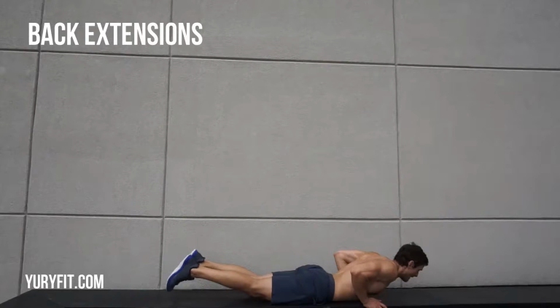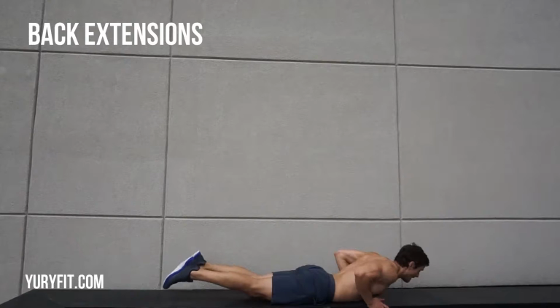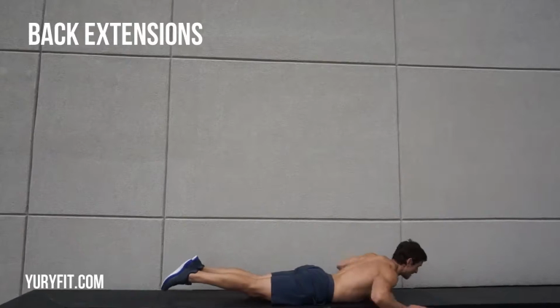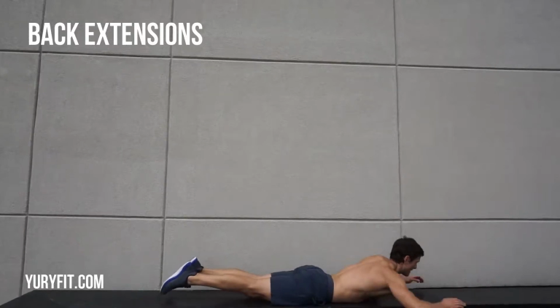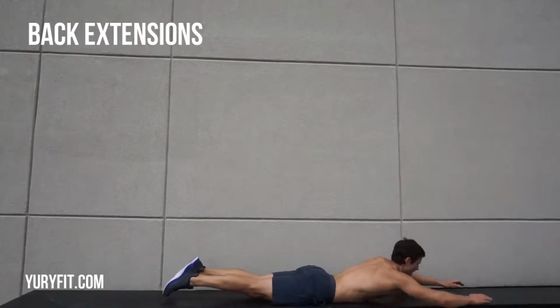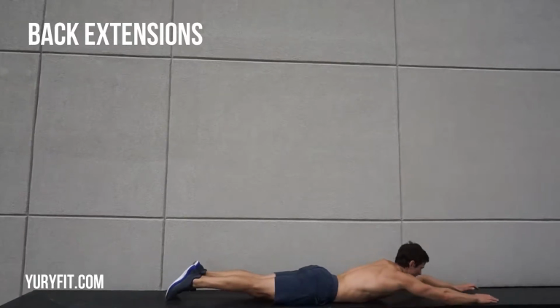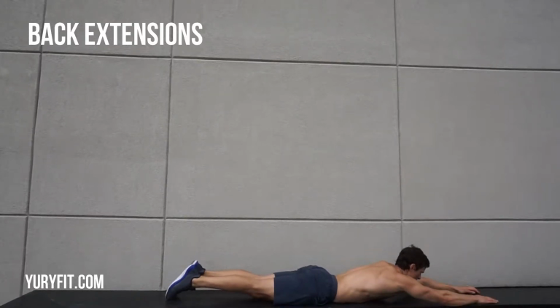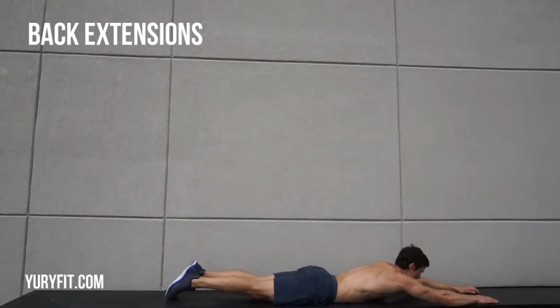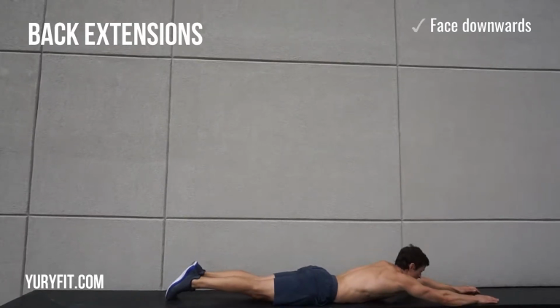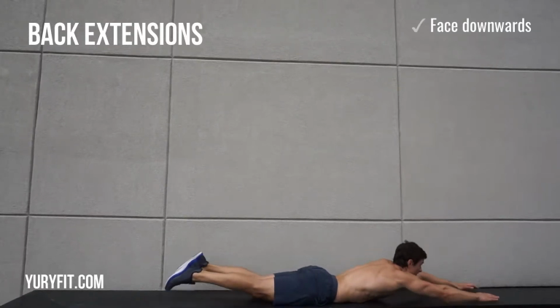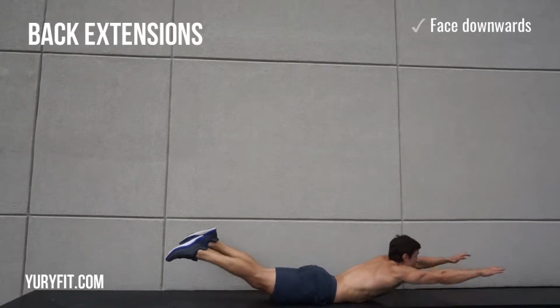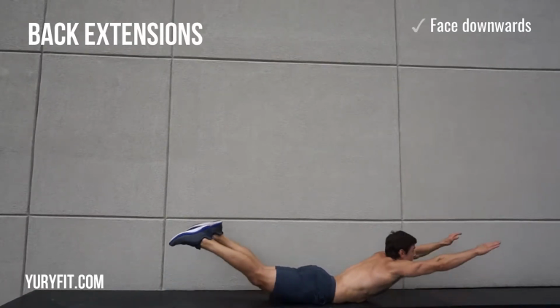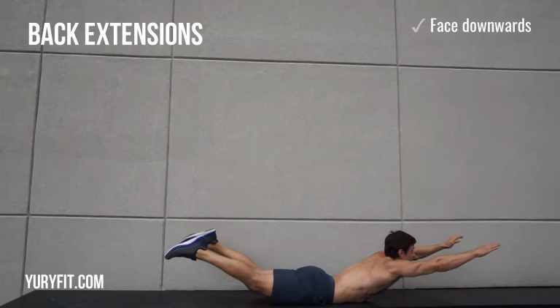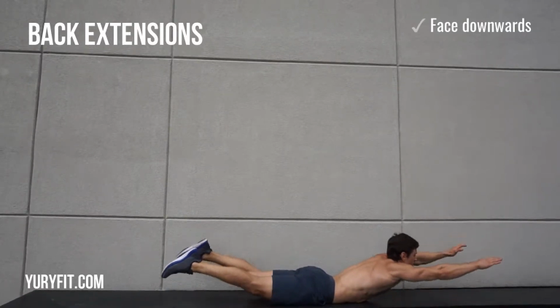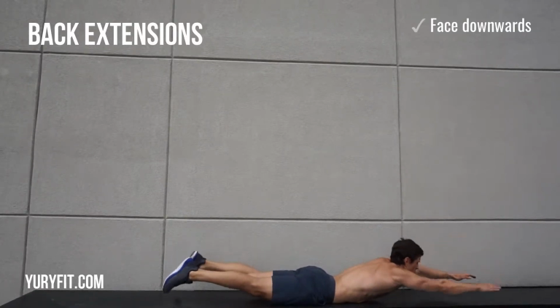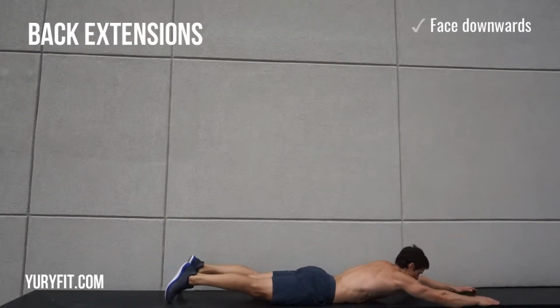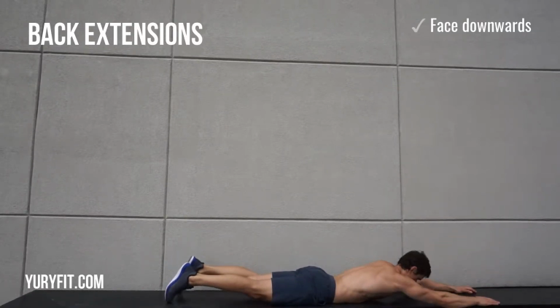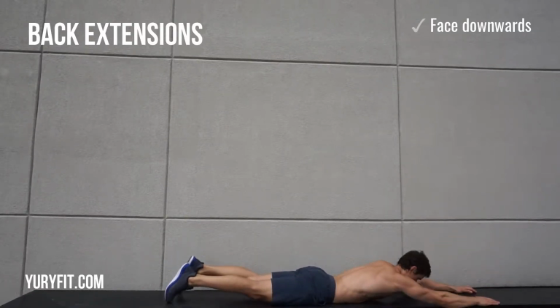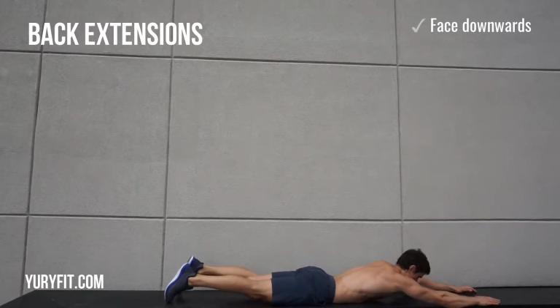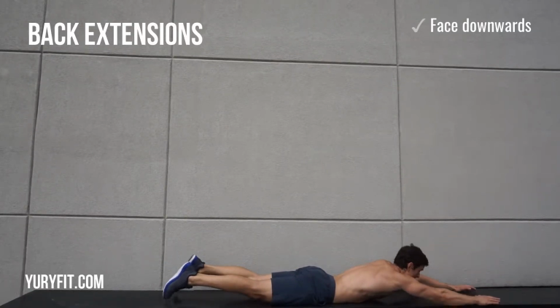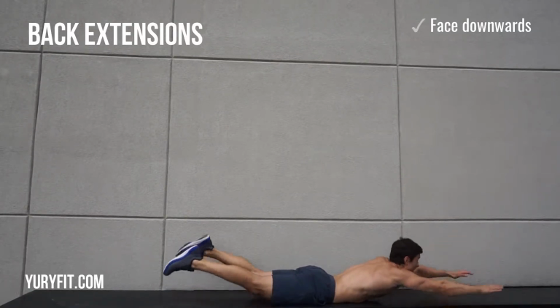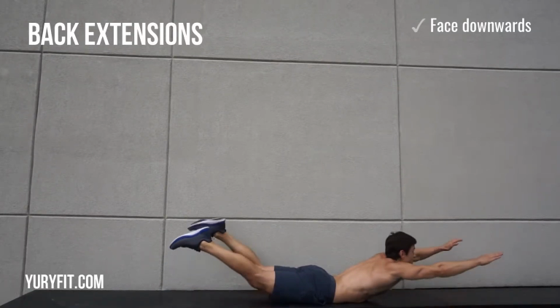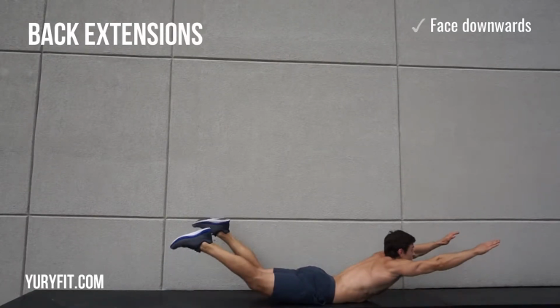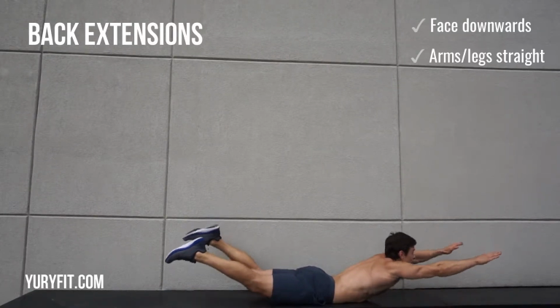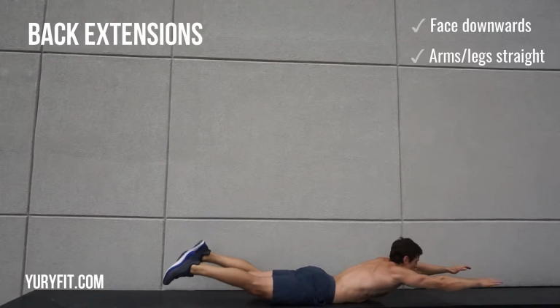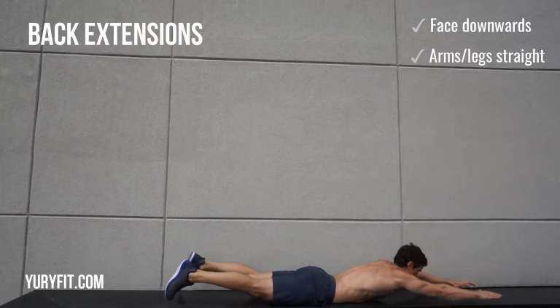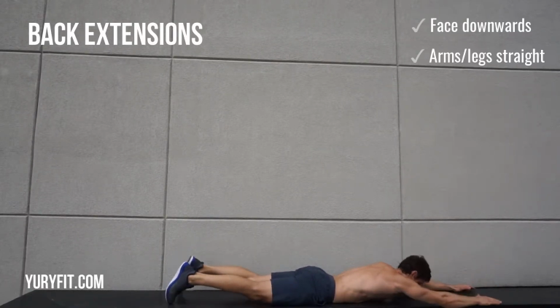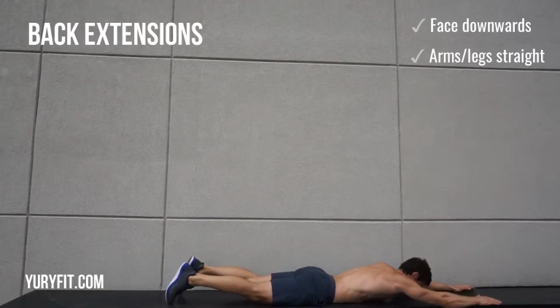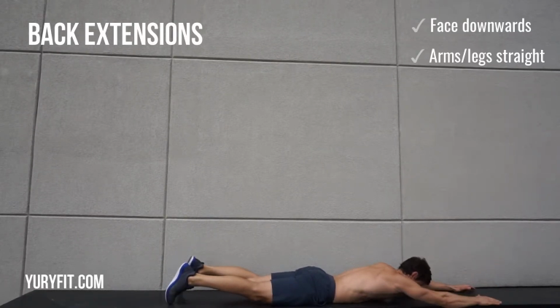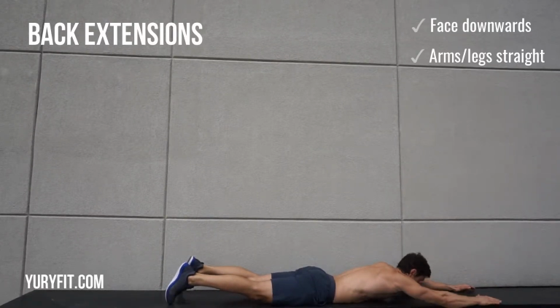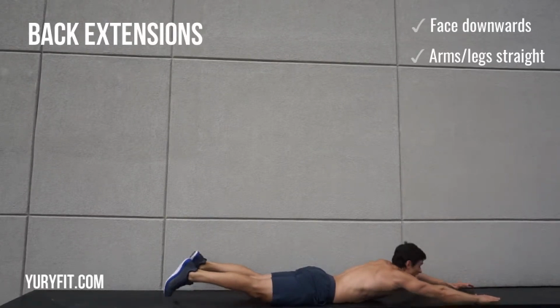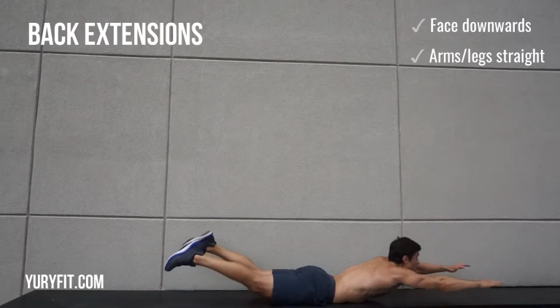Hi there! Back extensions. Get down on the floor face down, legs and arms straight.